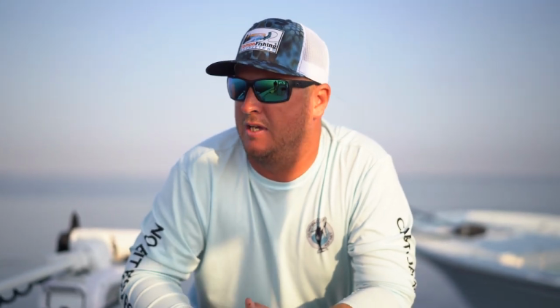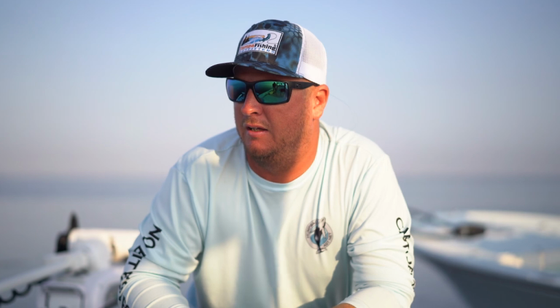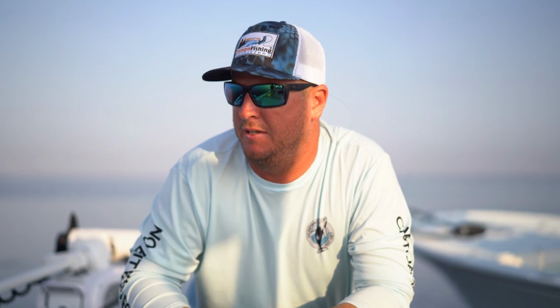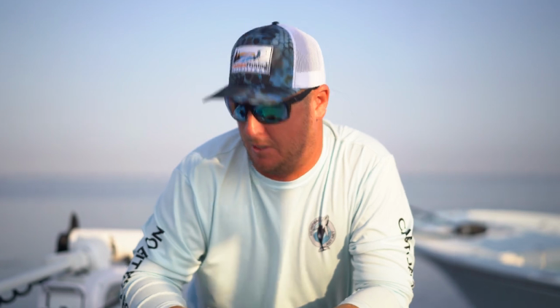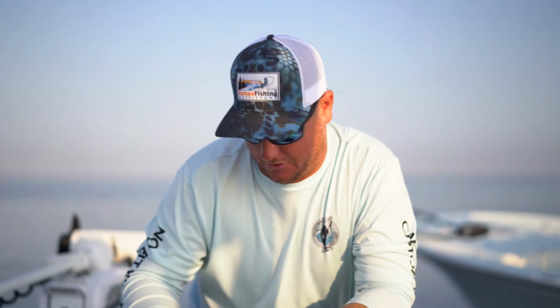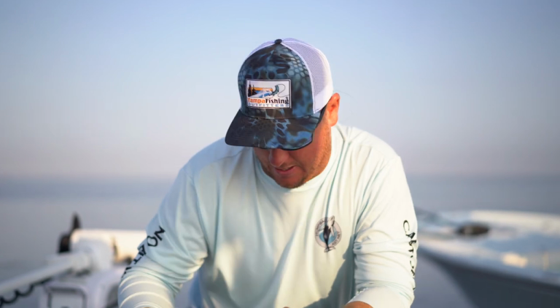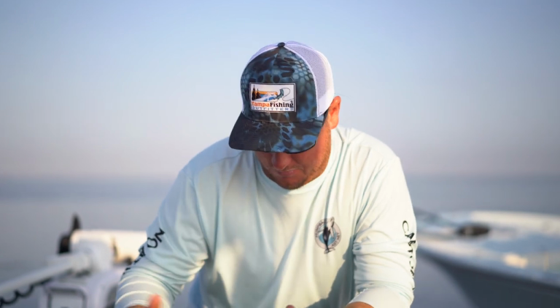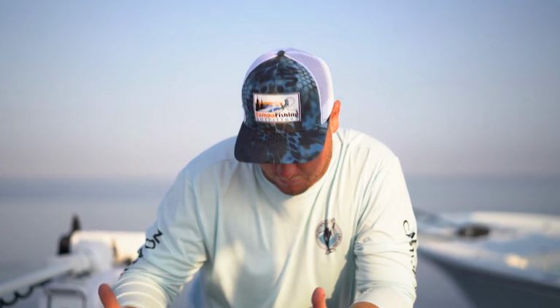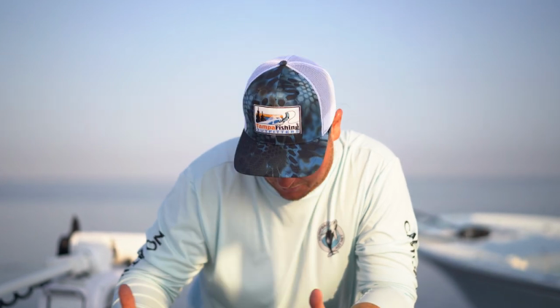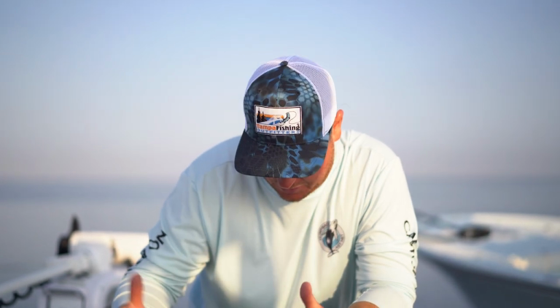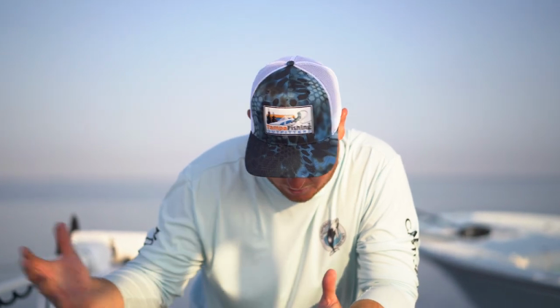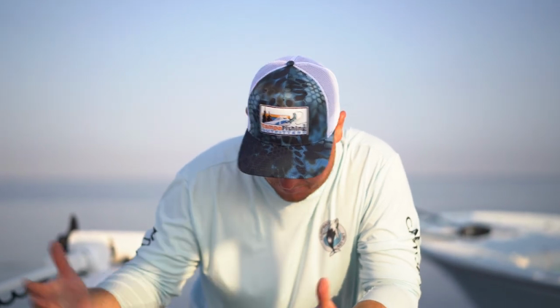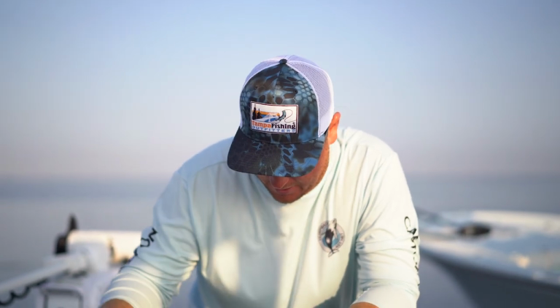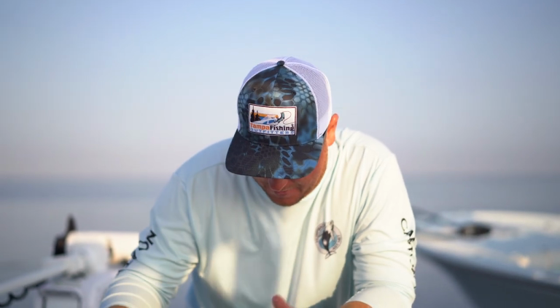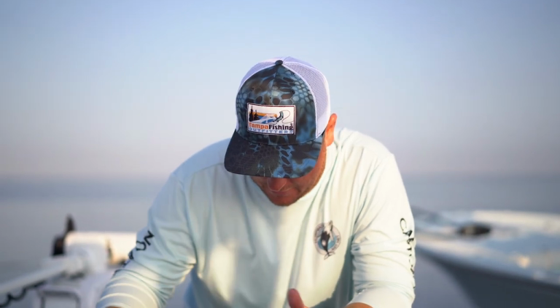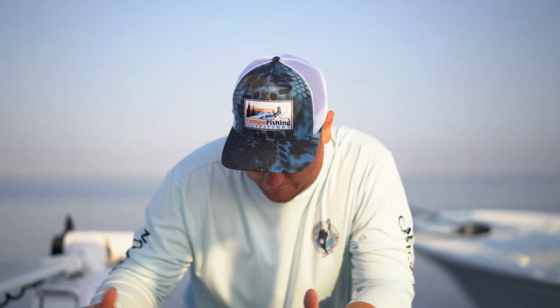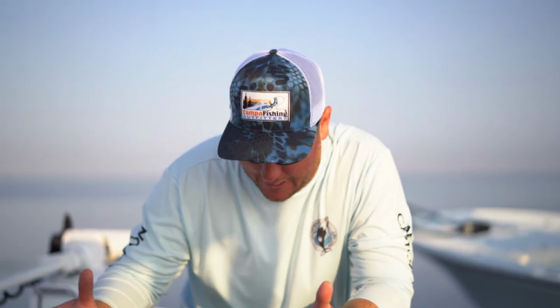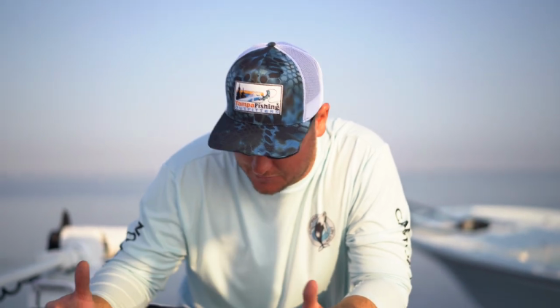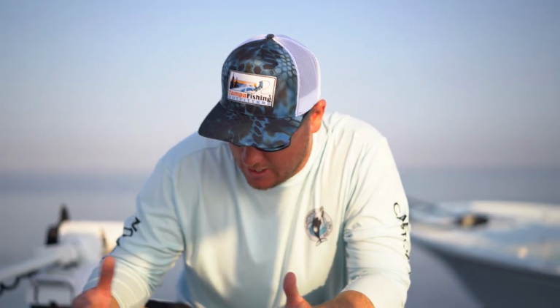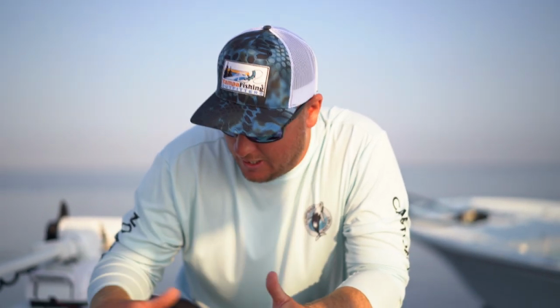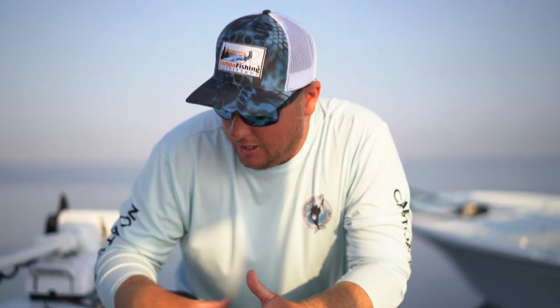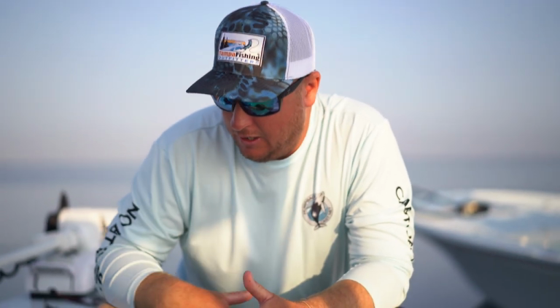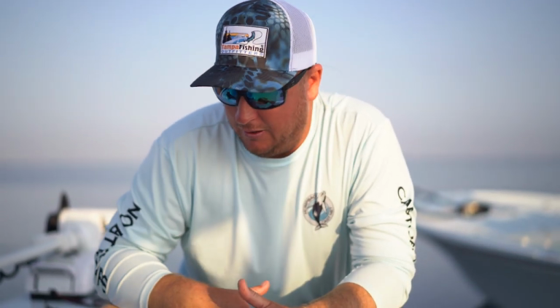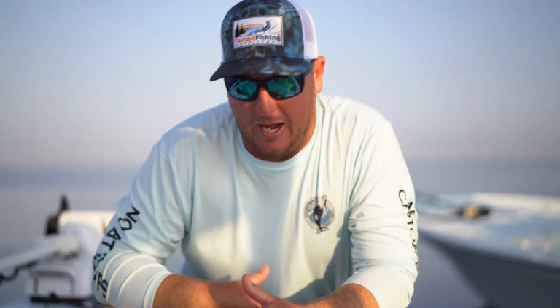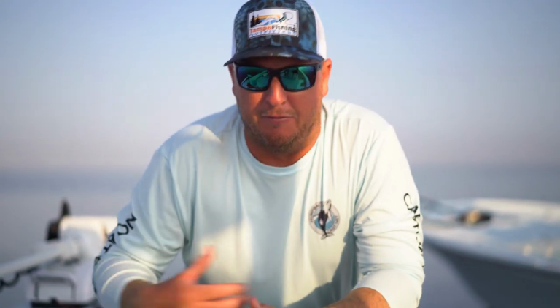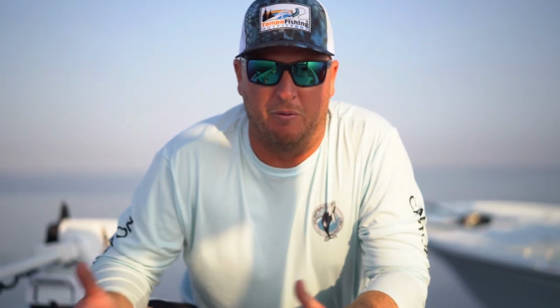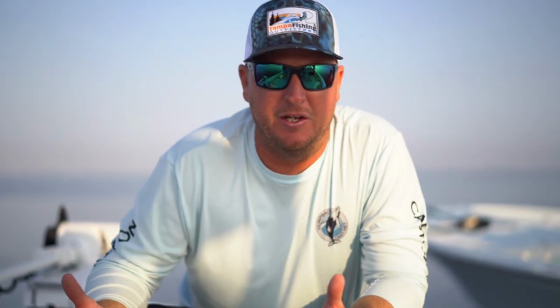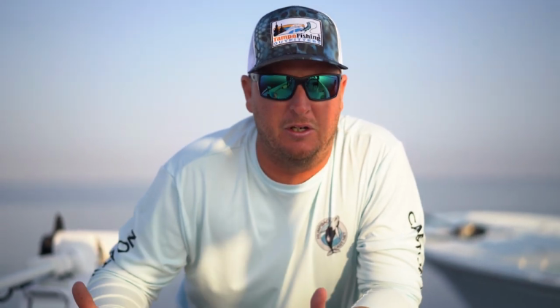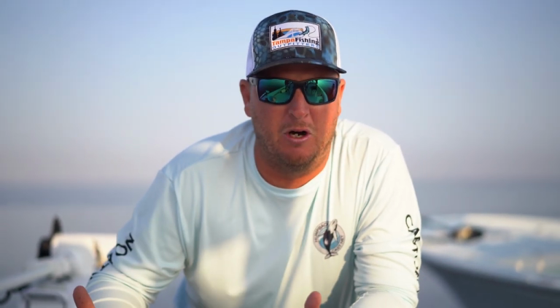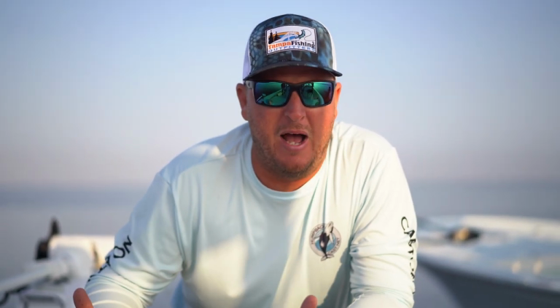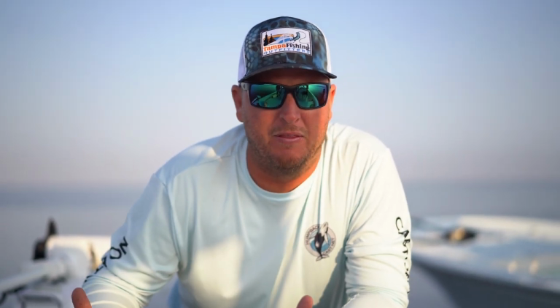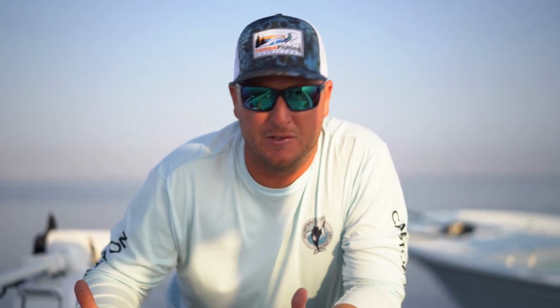It's late summertime, water's still warm, a lot of bait on the flats. There are a lot of different ways you can go about this.